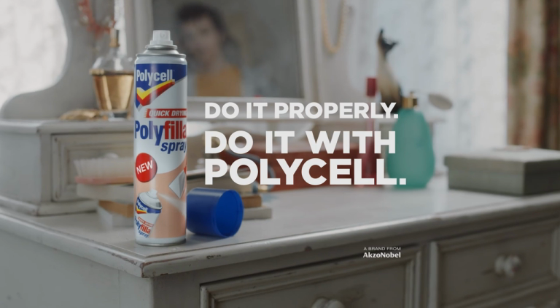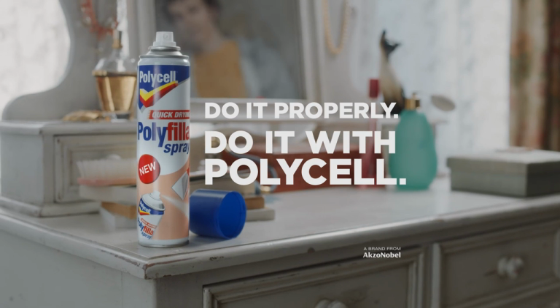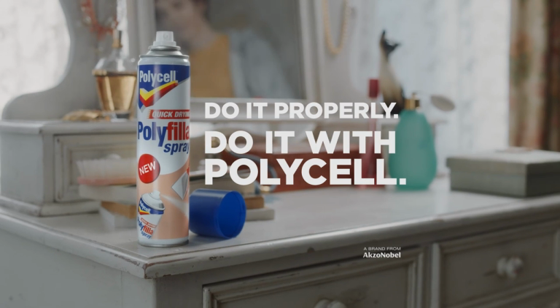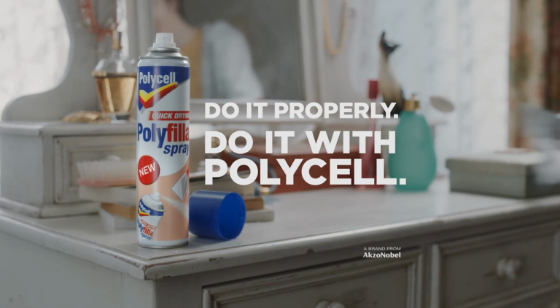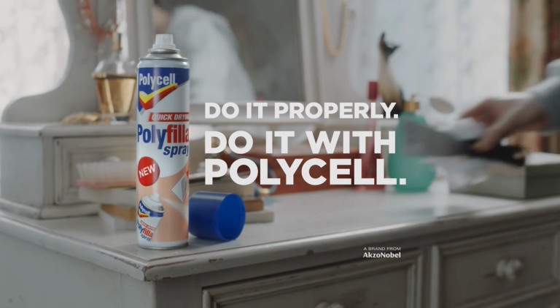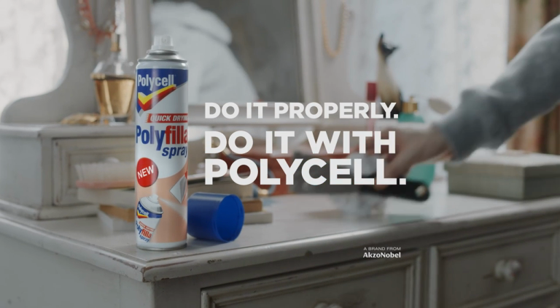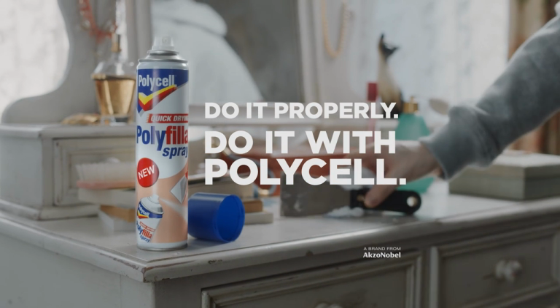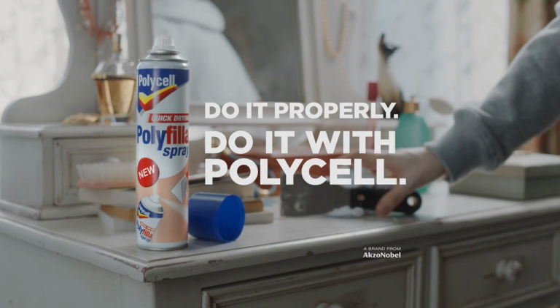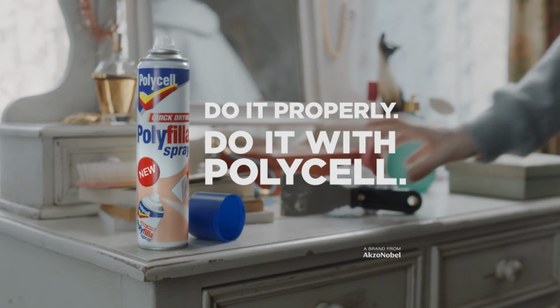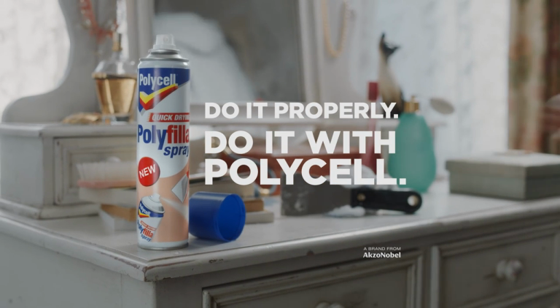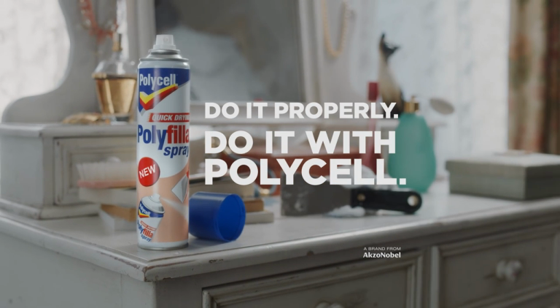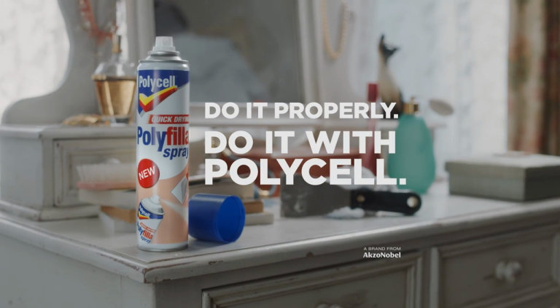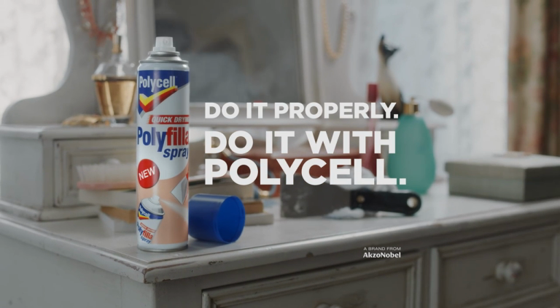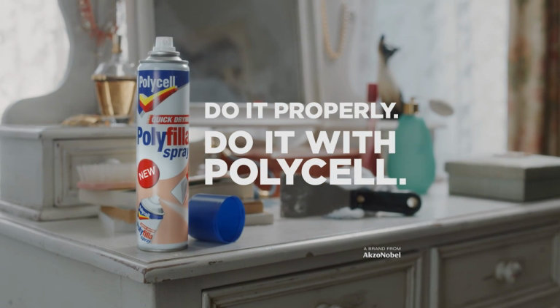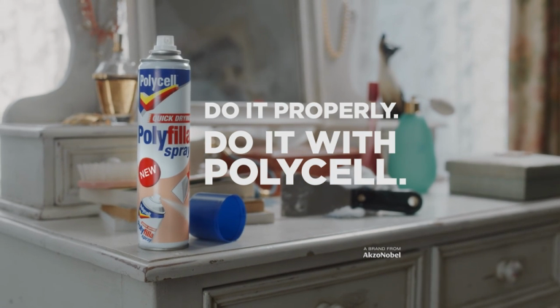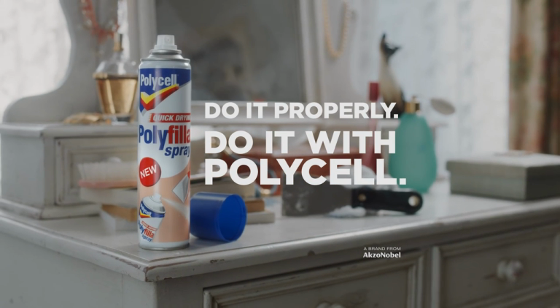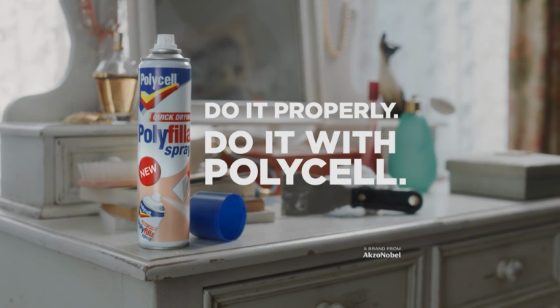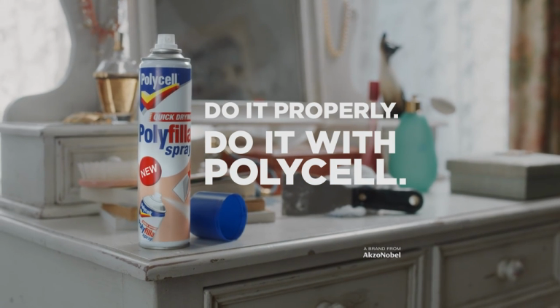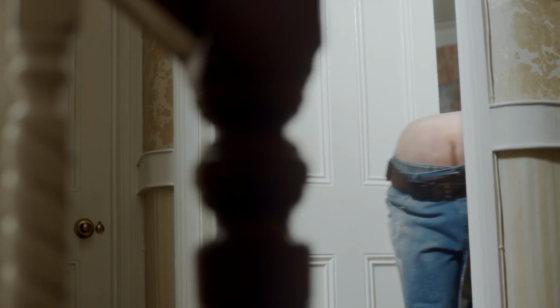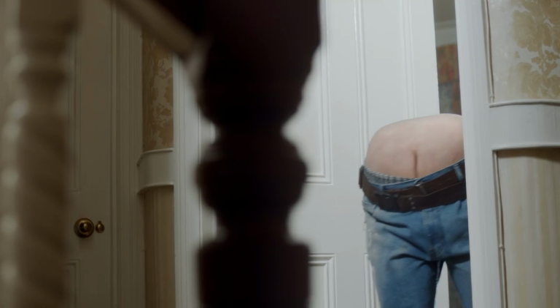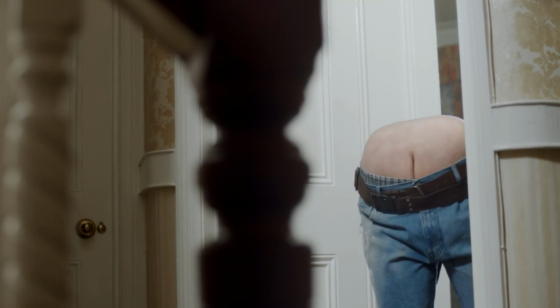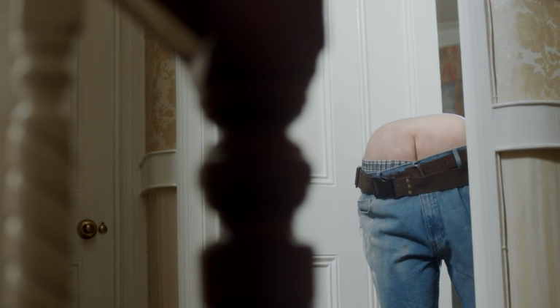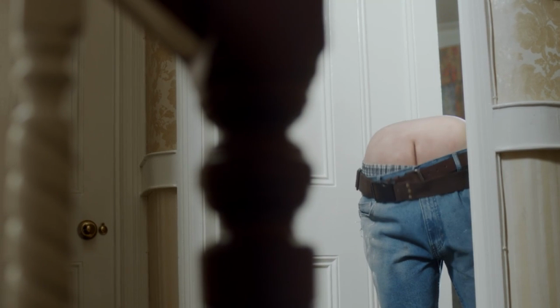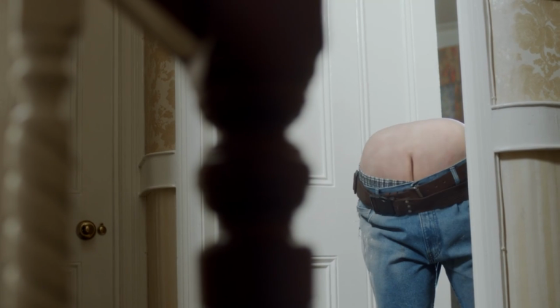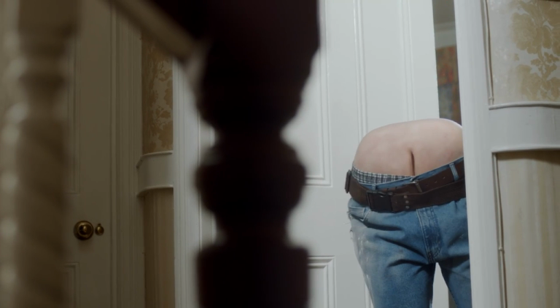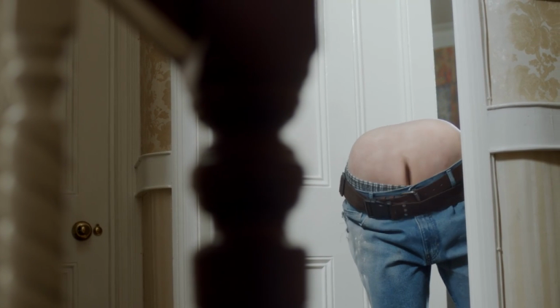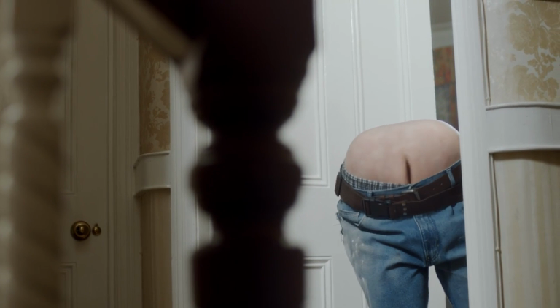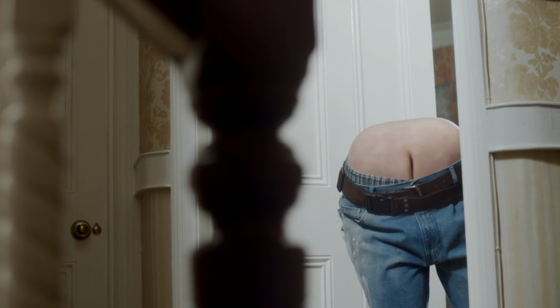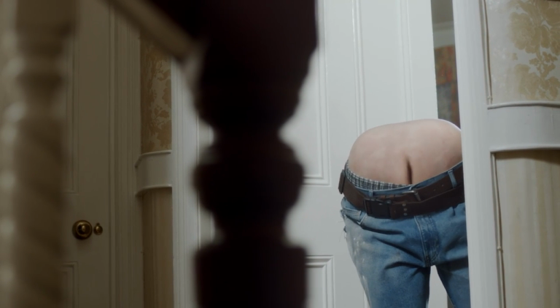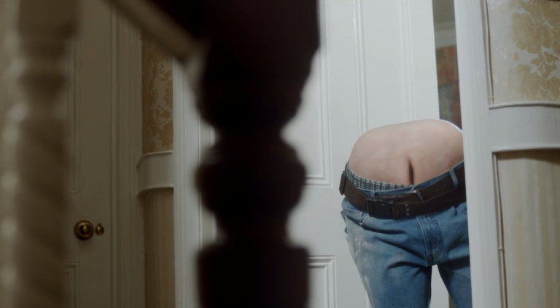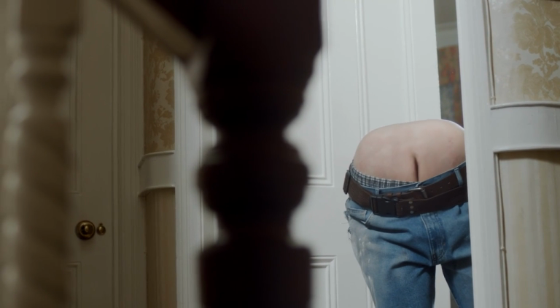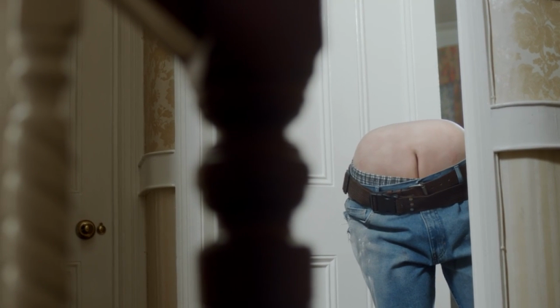If you're going to do it properly, do it with Polycell. Do I smell crumpets?